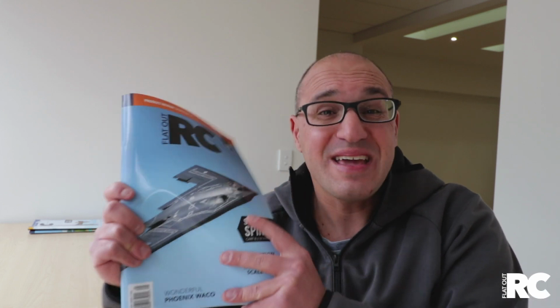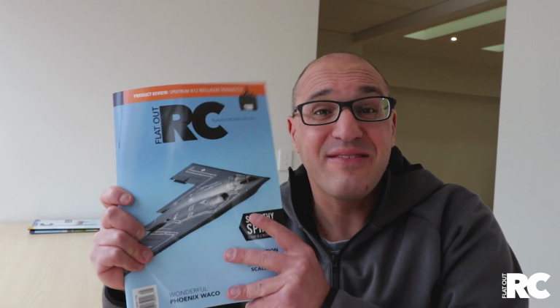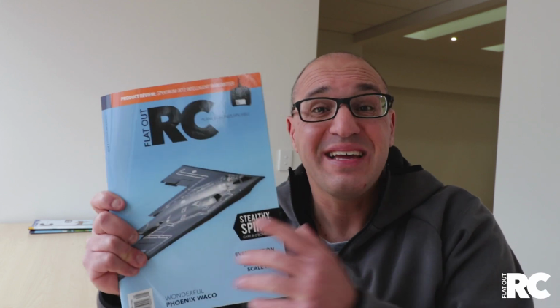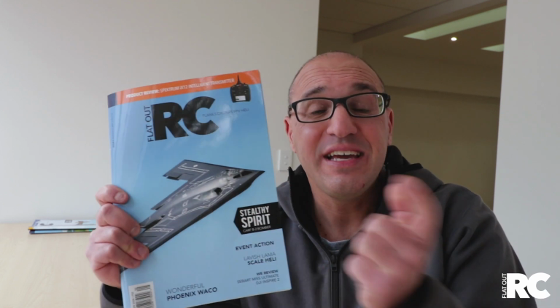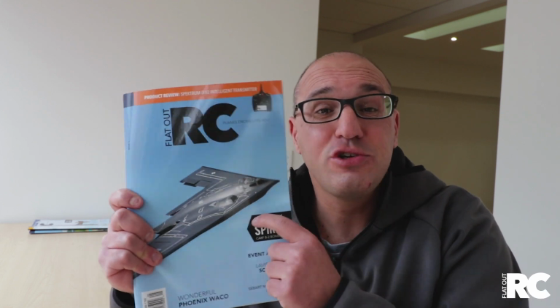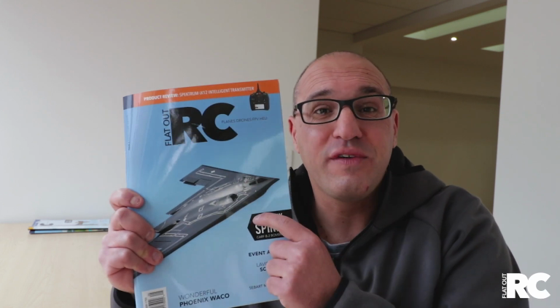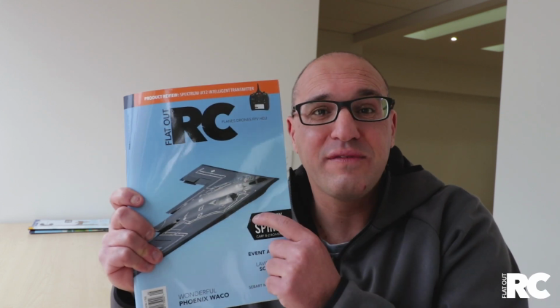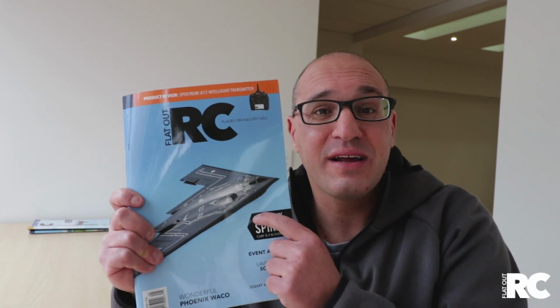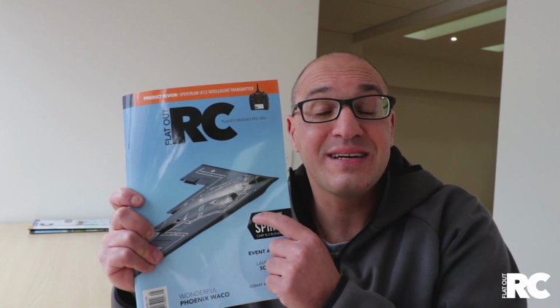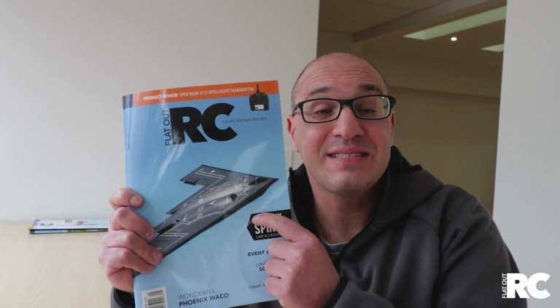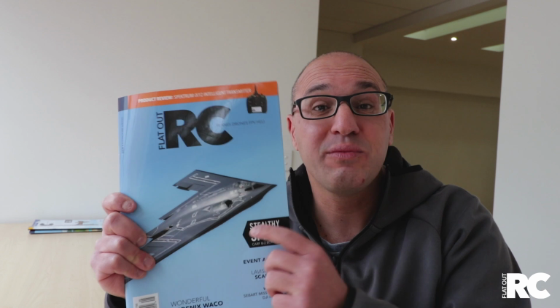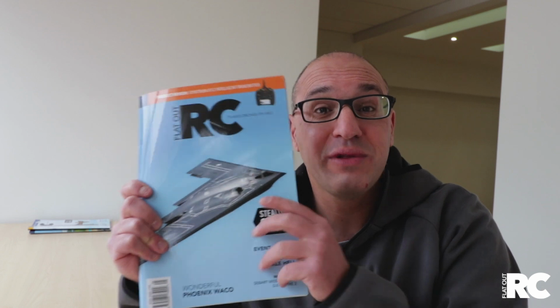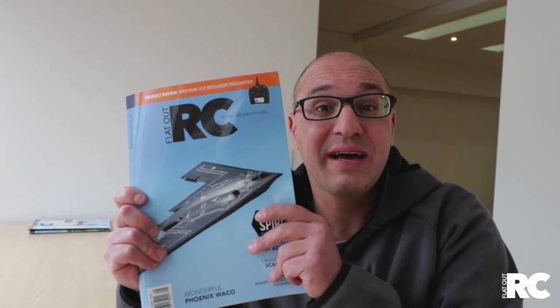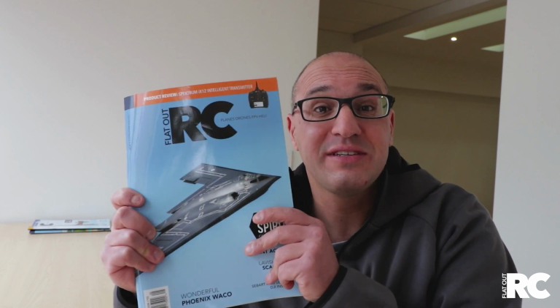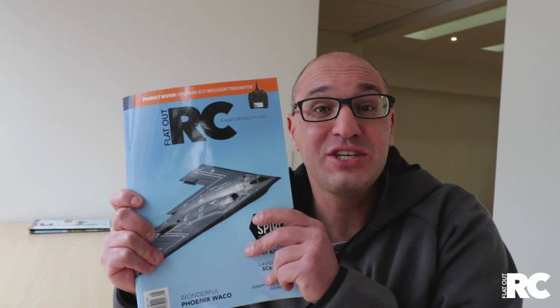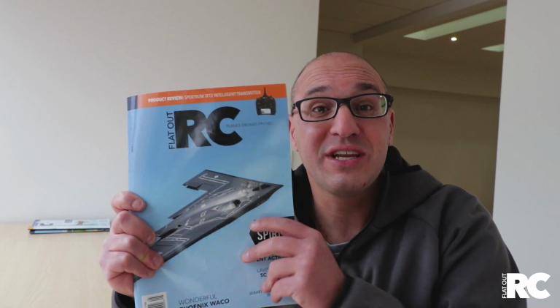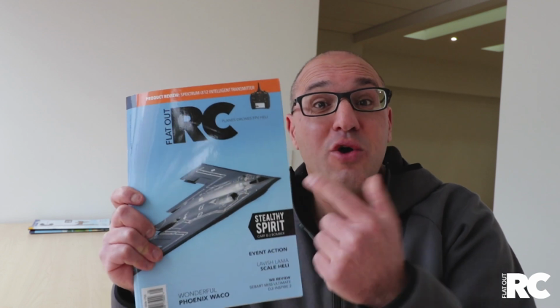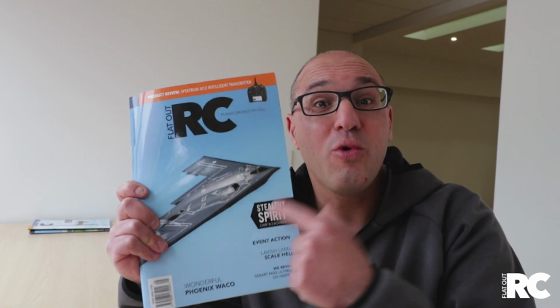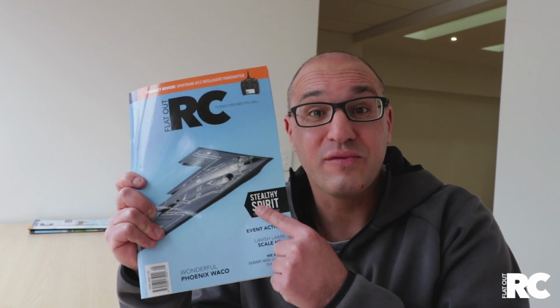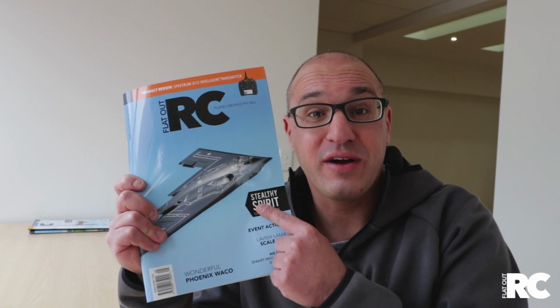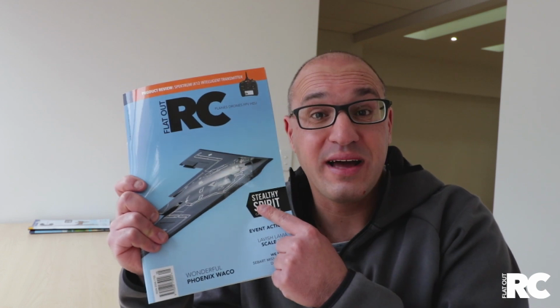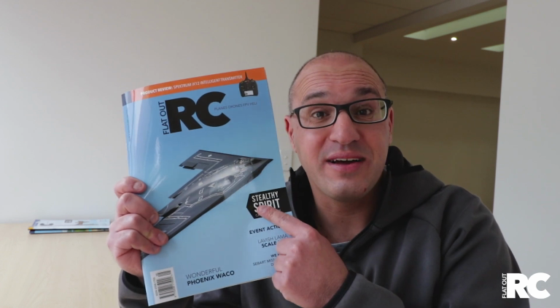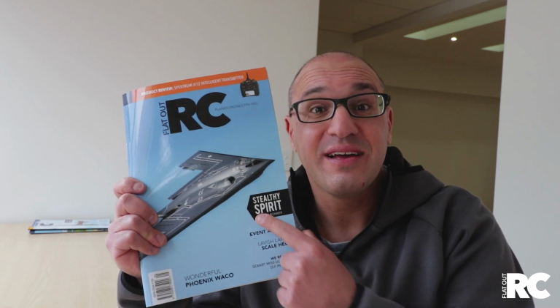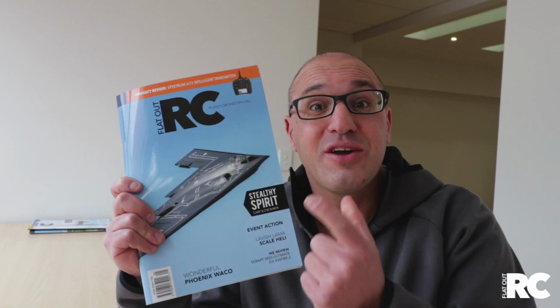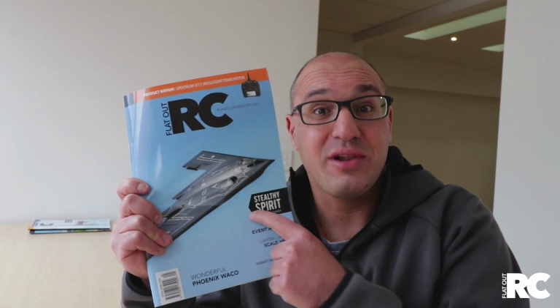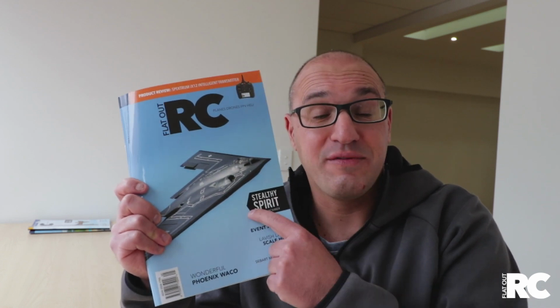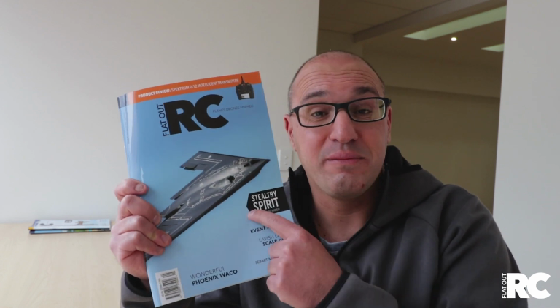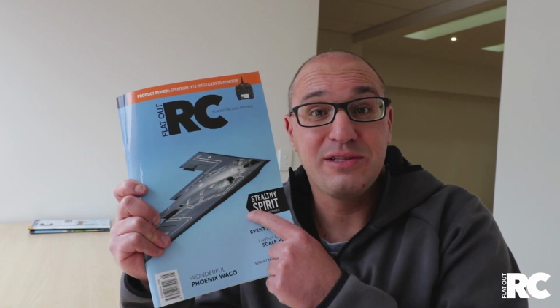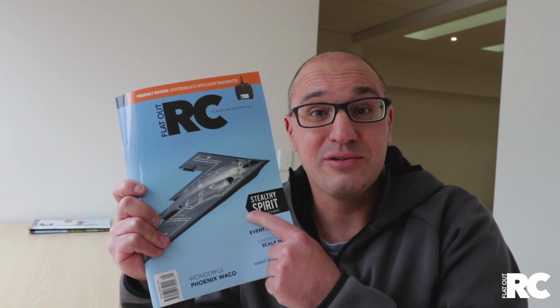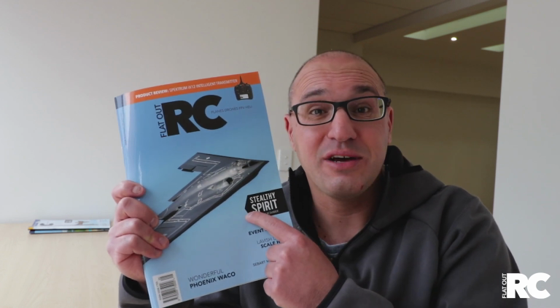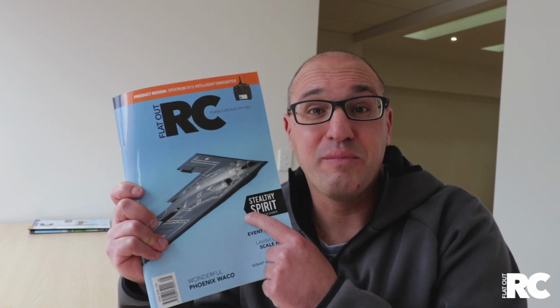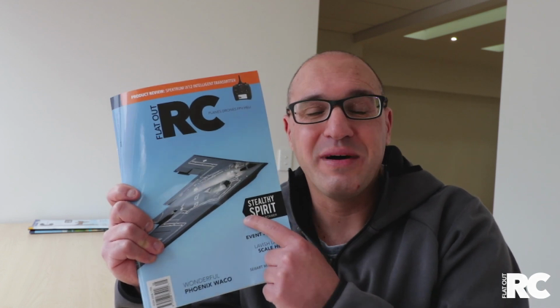So there you have it — Issue 5, FlatOut RC. We really love this edition. Awesome front cover. You've got to love the B2 Stealth Bomber. I hope you enjoy it.